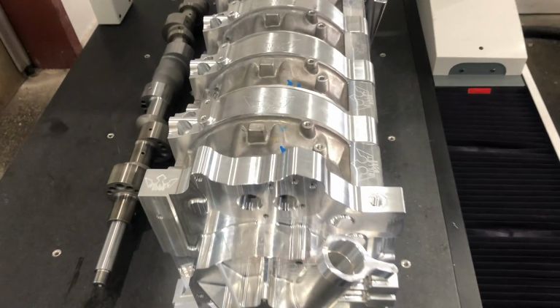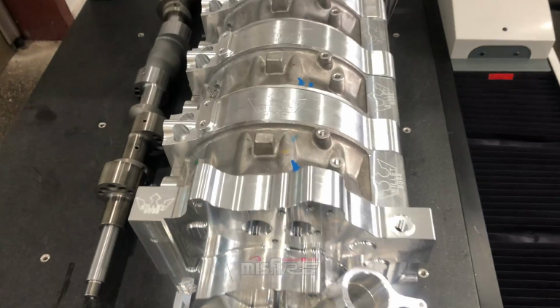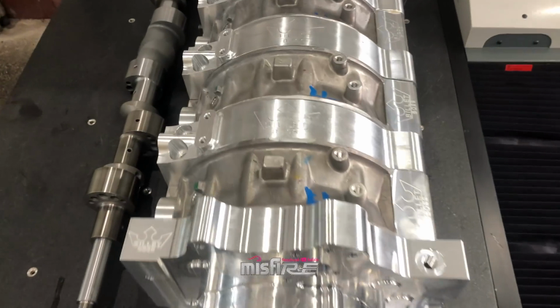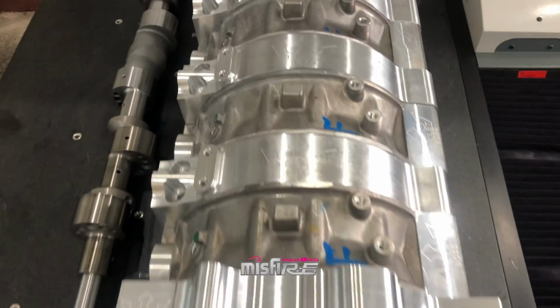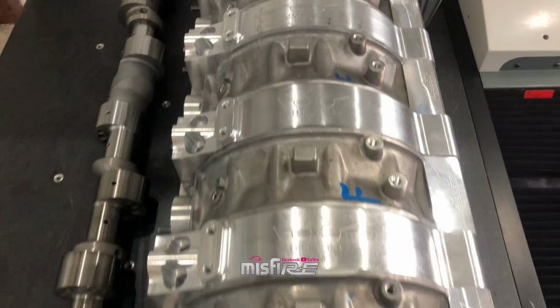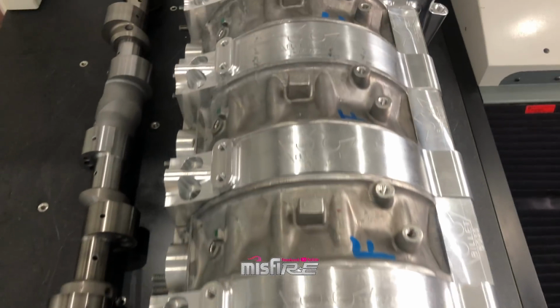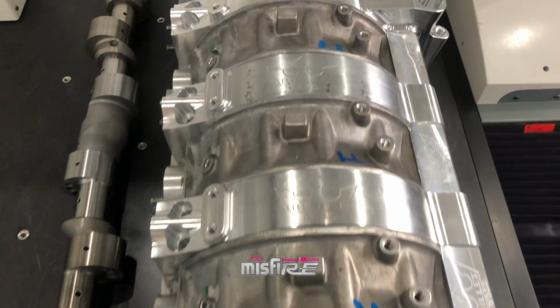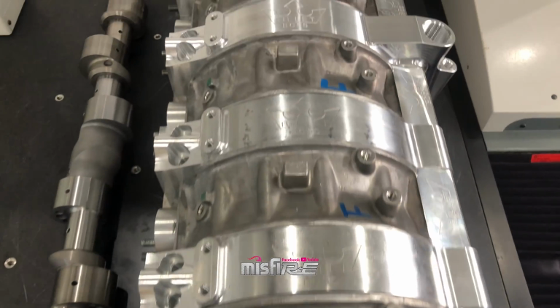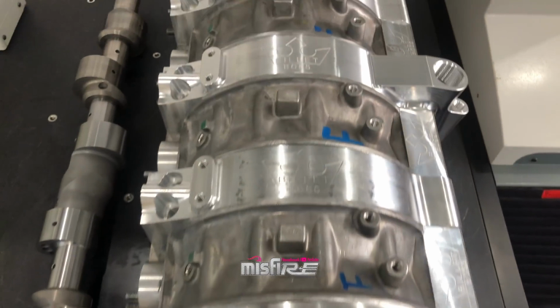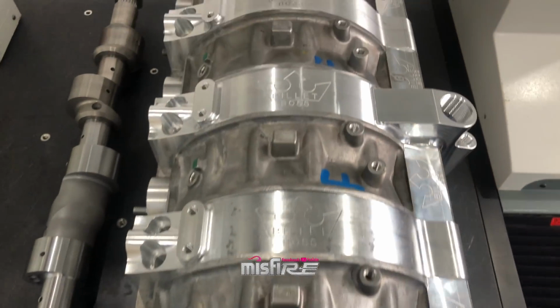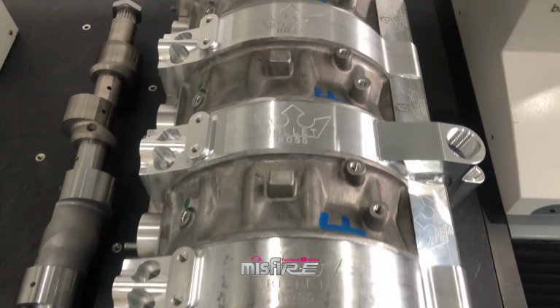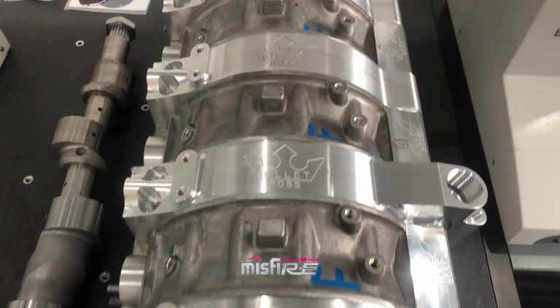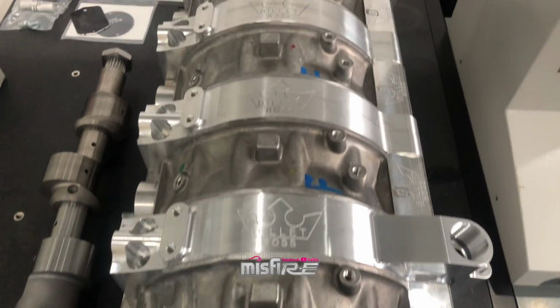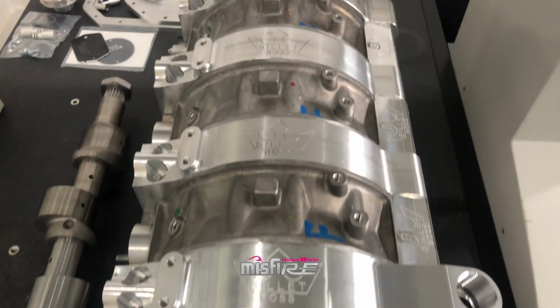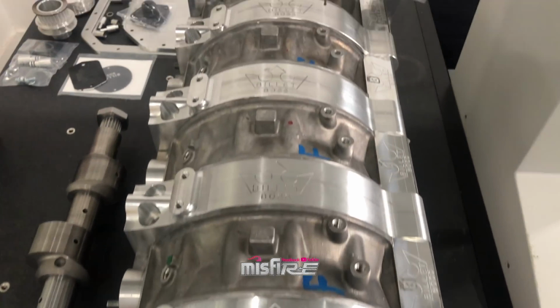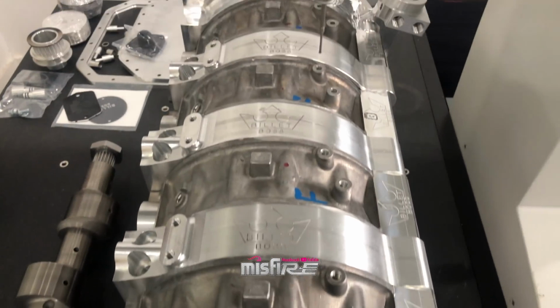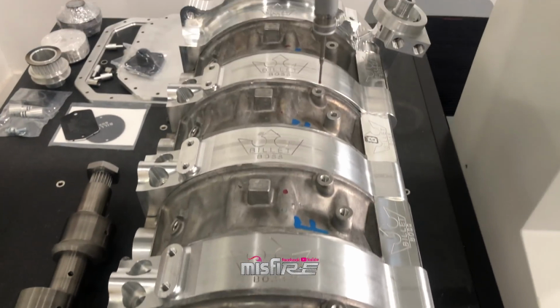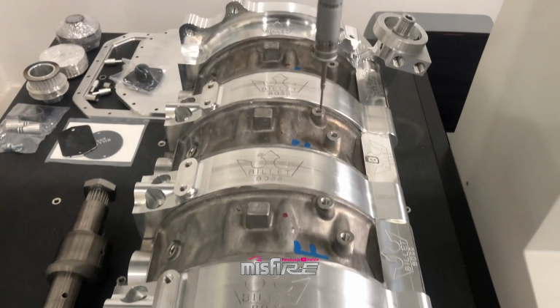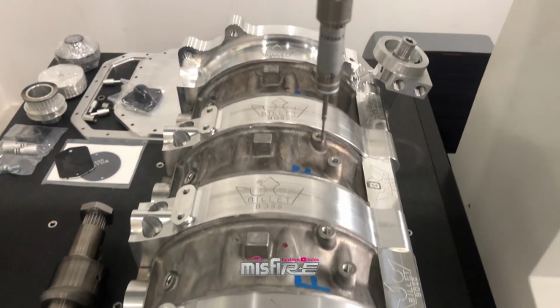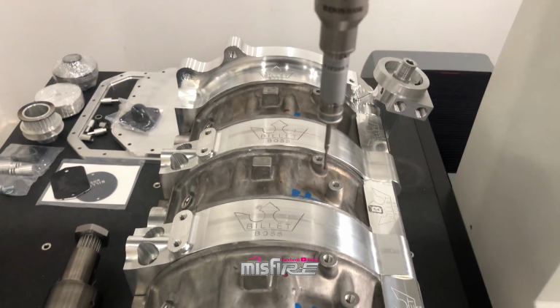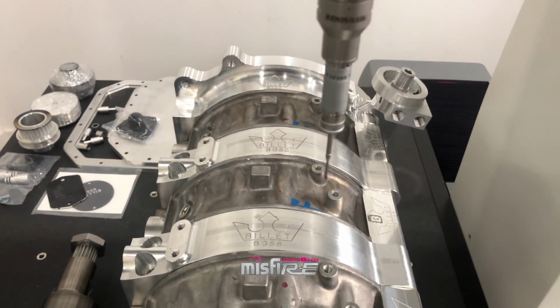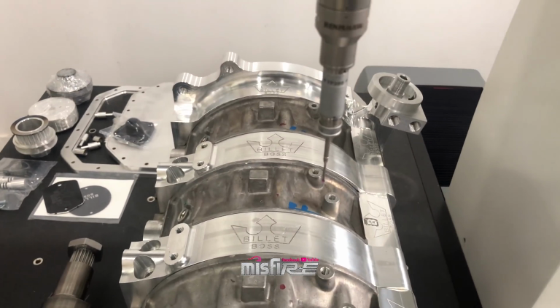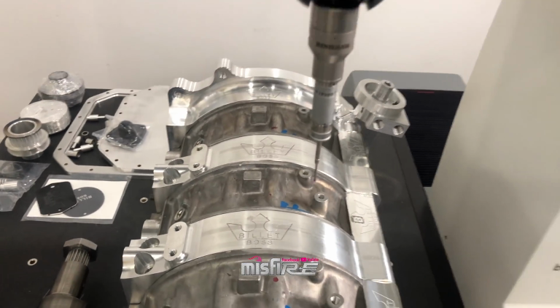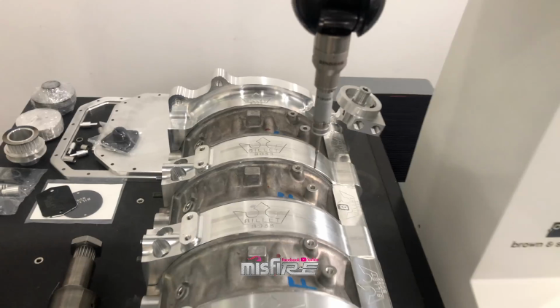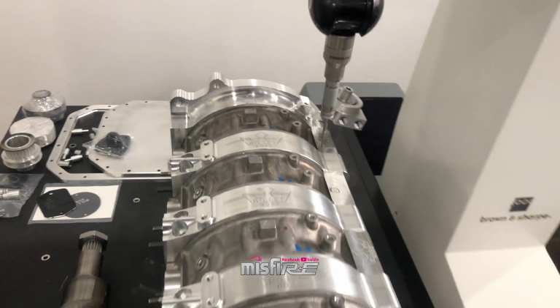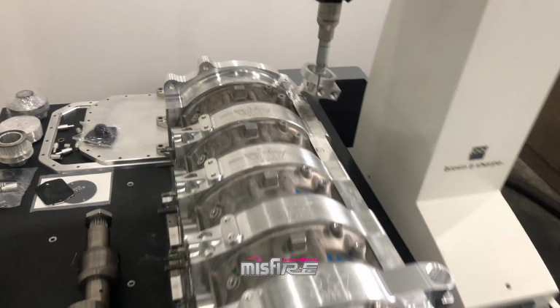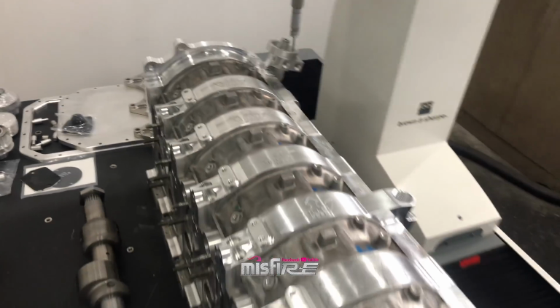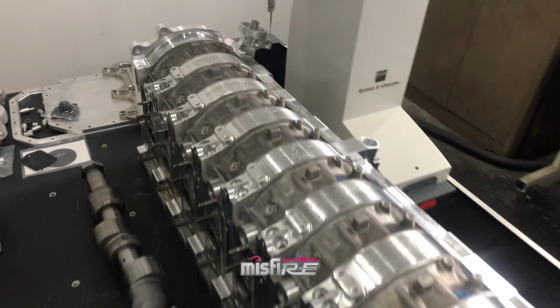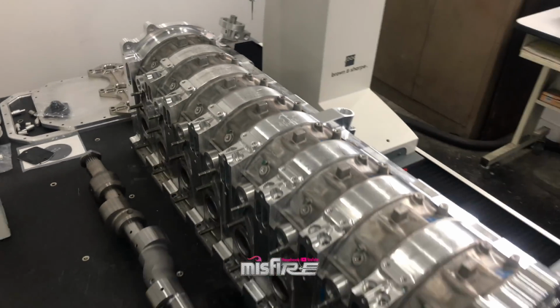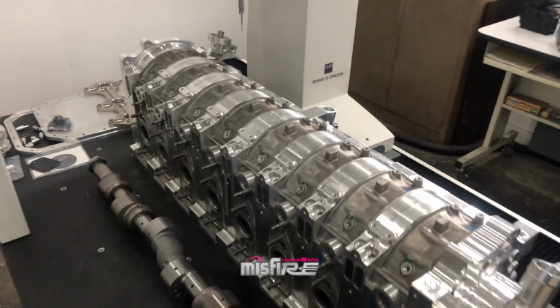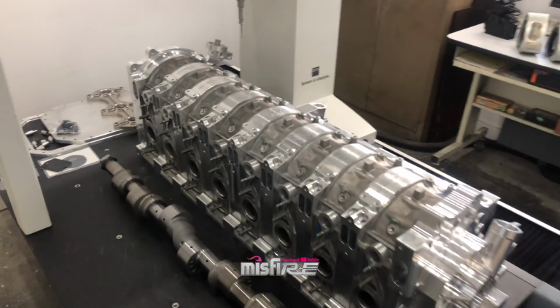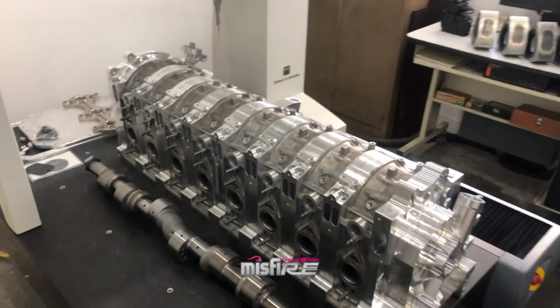One, two, three, four, five, six, seven, eight — eight rotor.